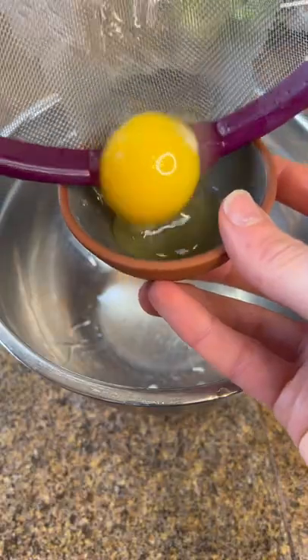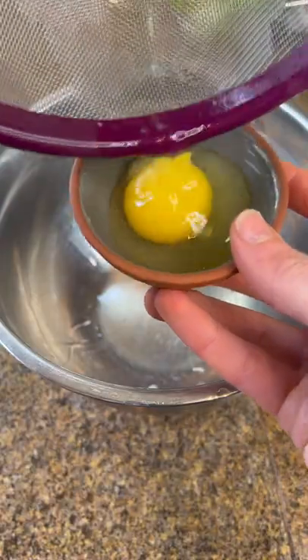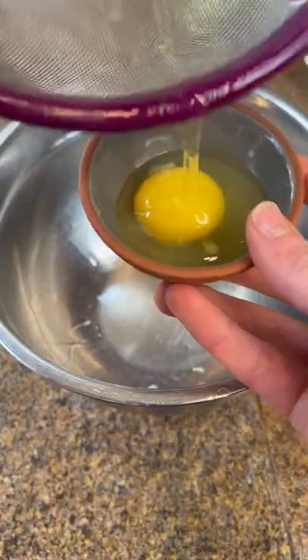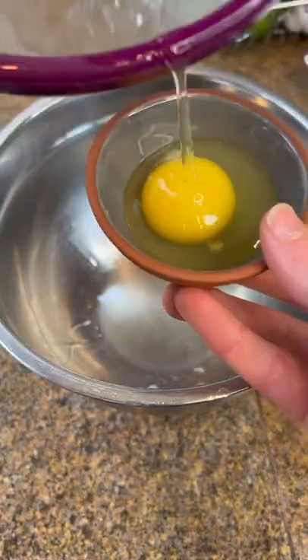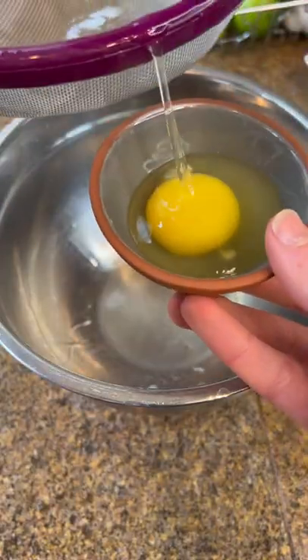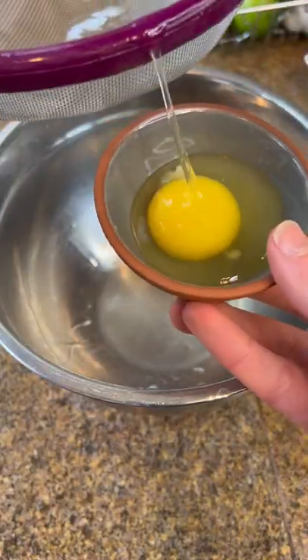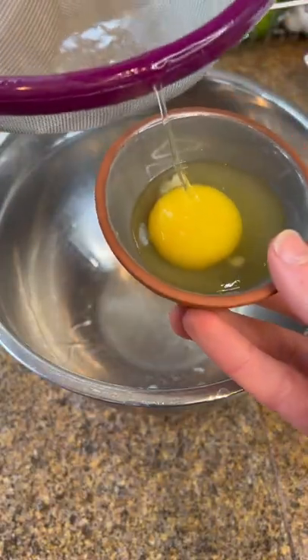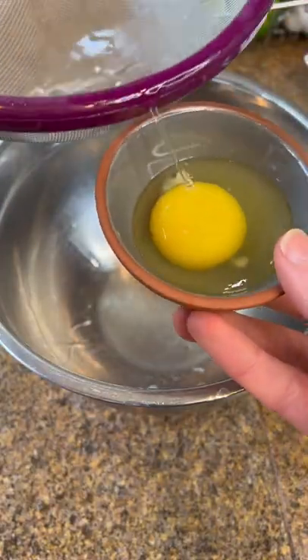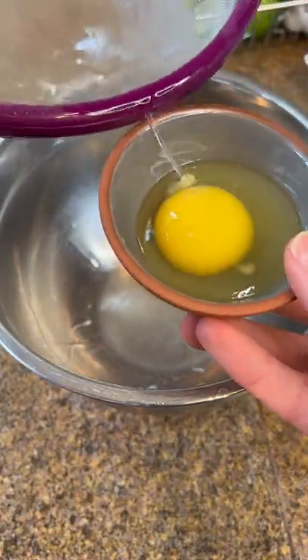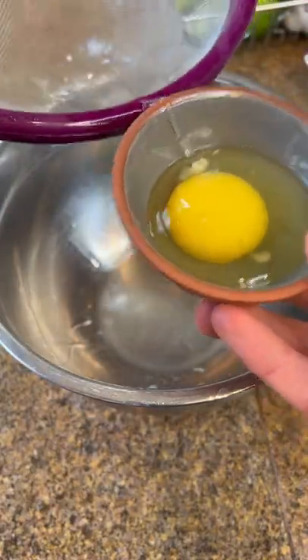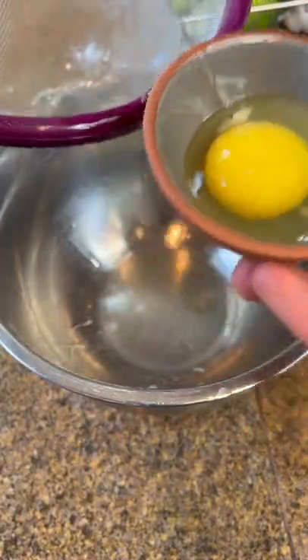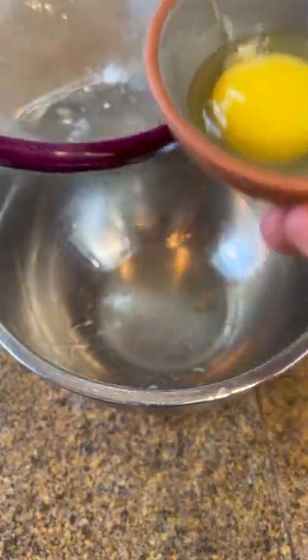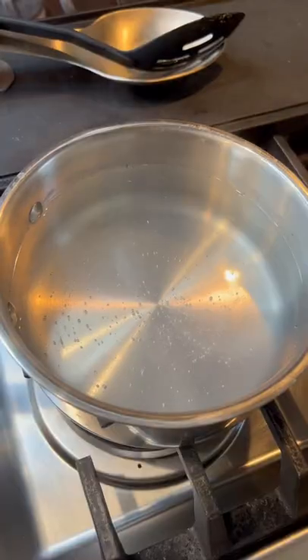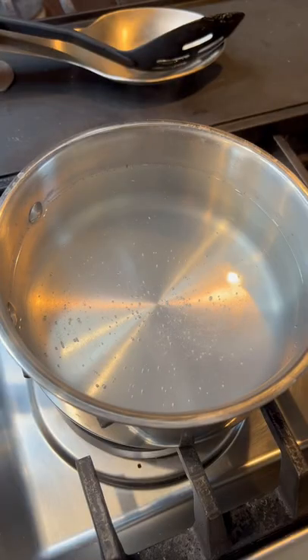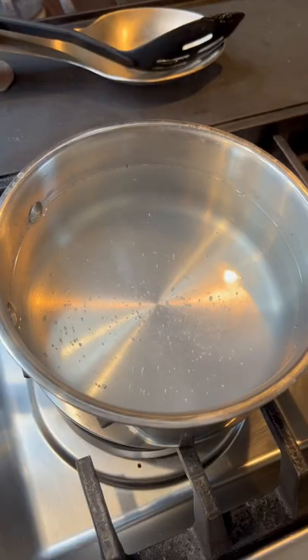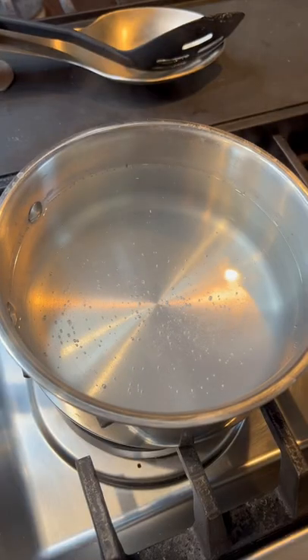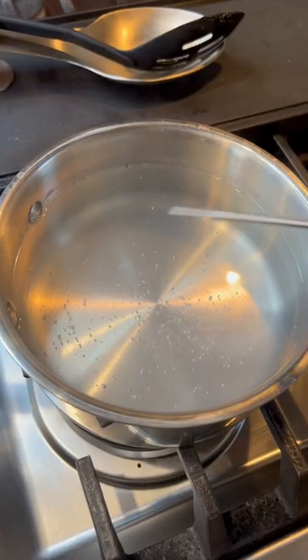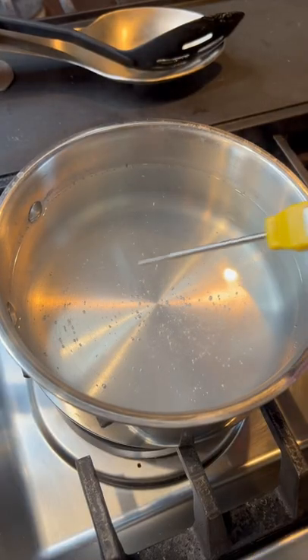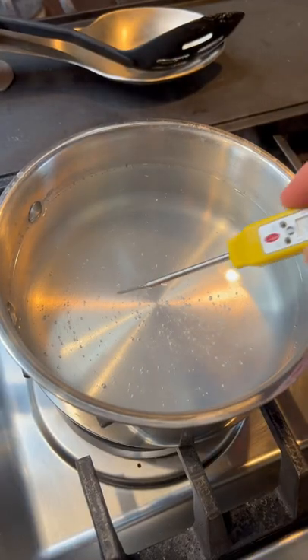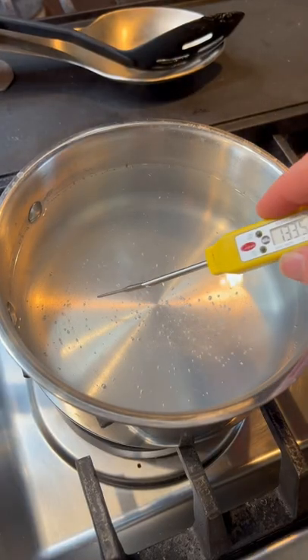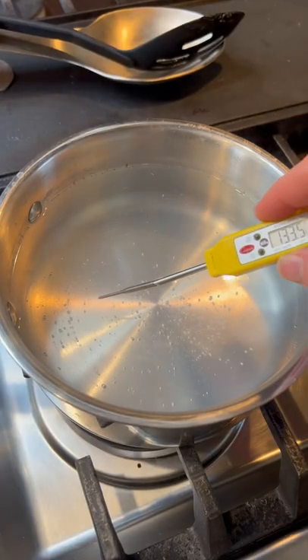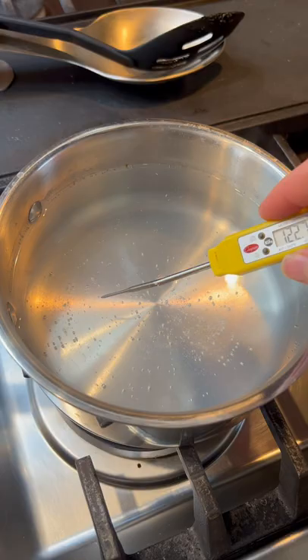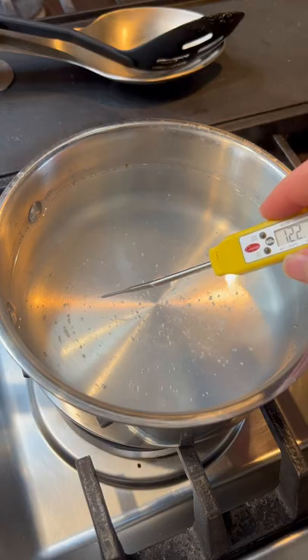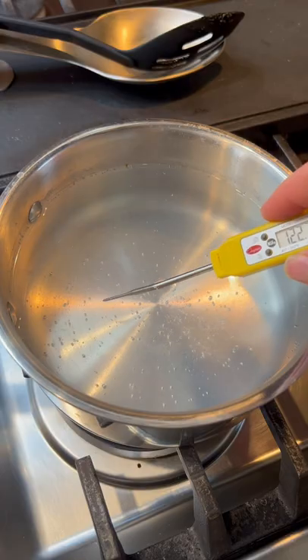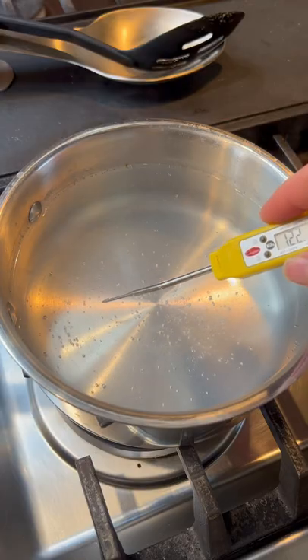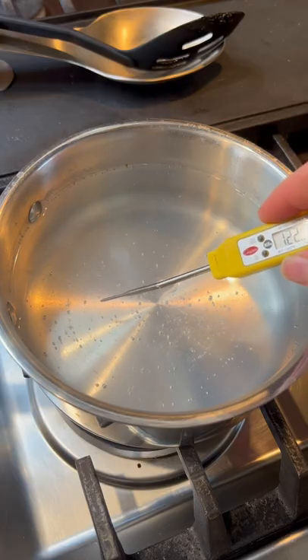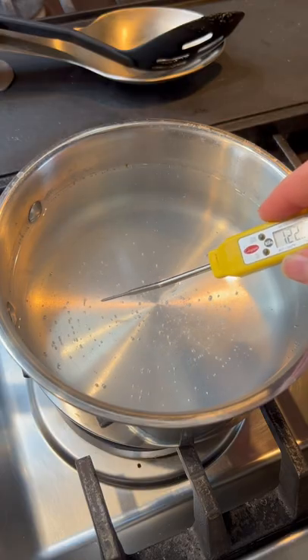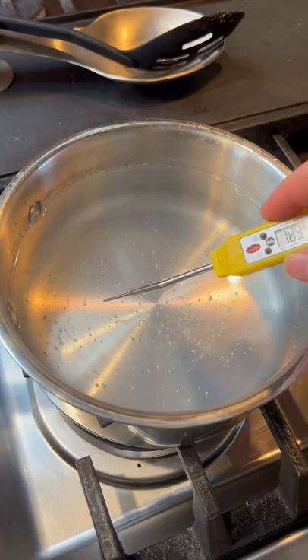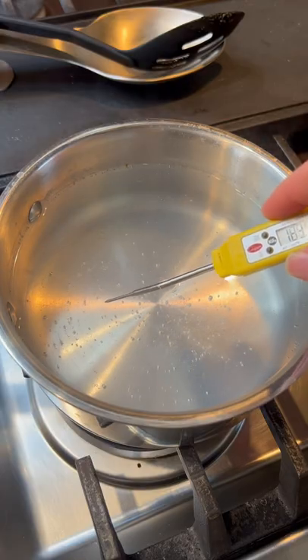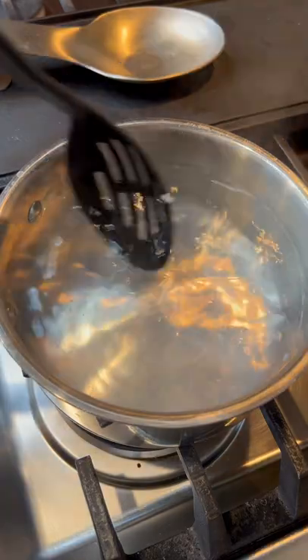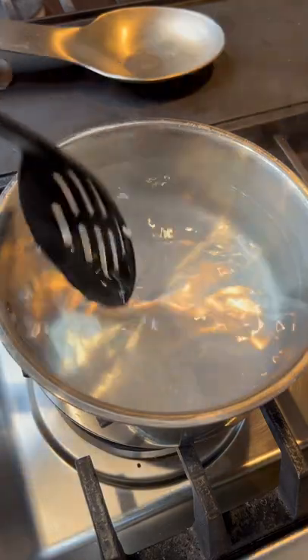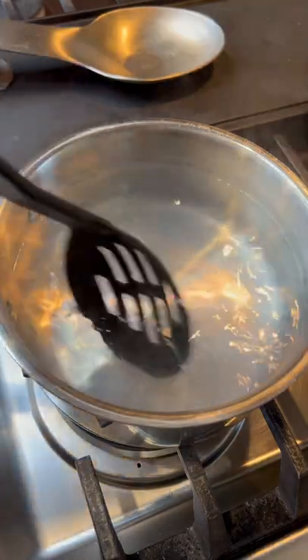Put it in a ramekin and then get your water going. Poaching temperature is roughly 180 degrees, or barely bubbling.